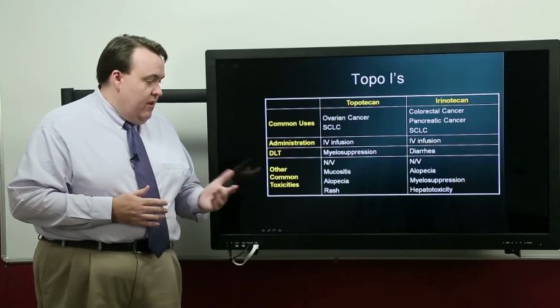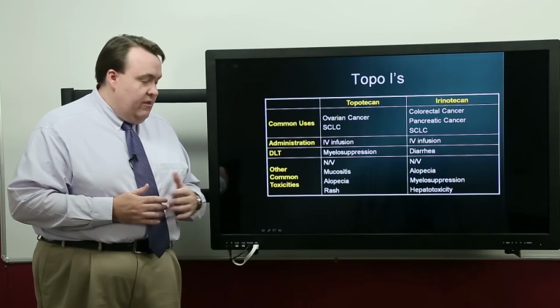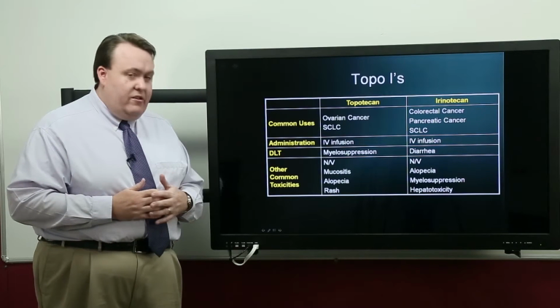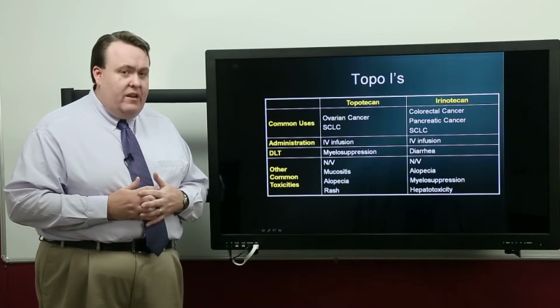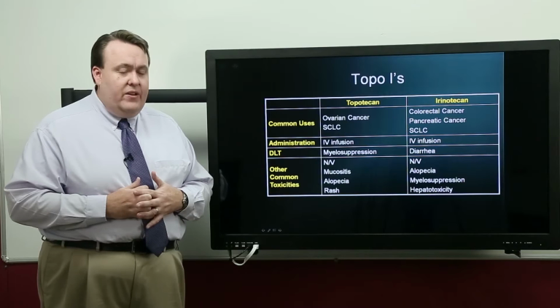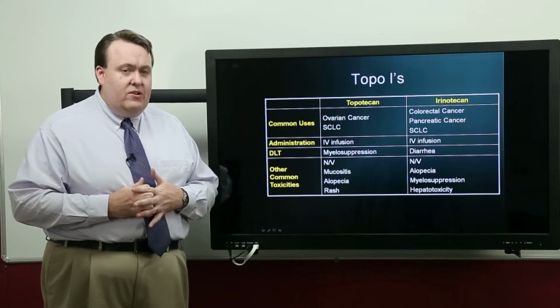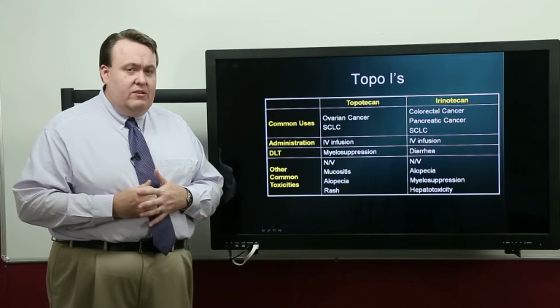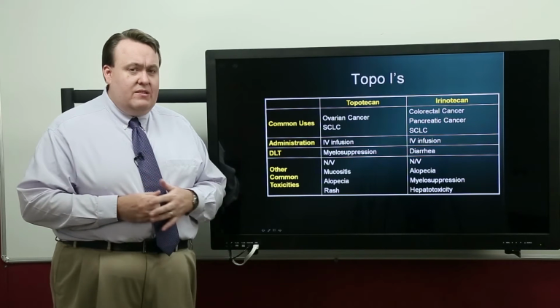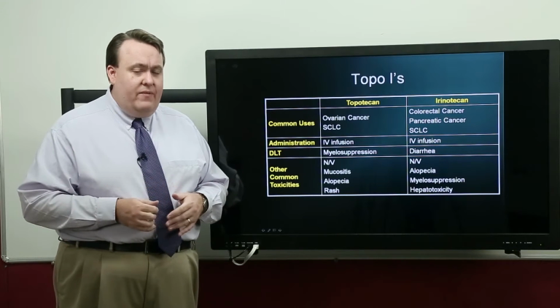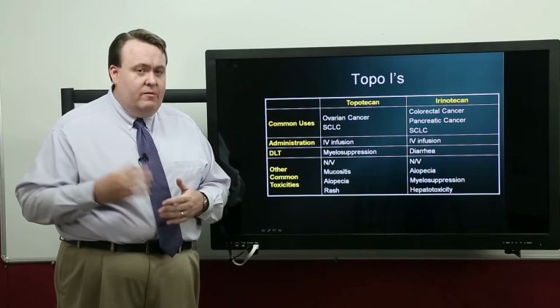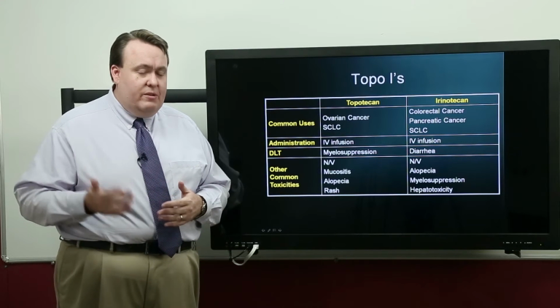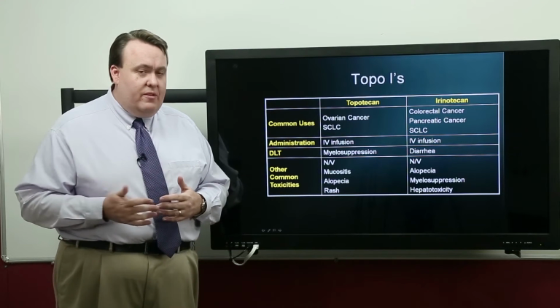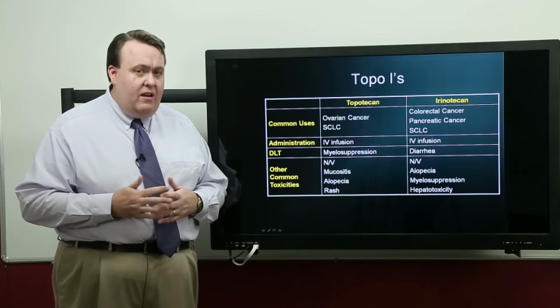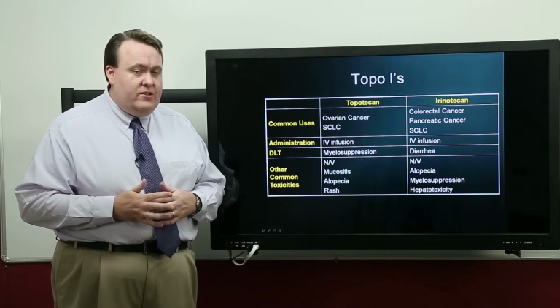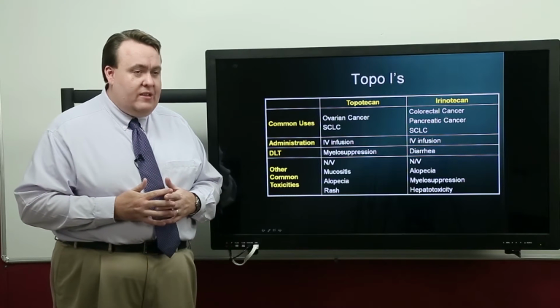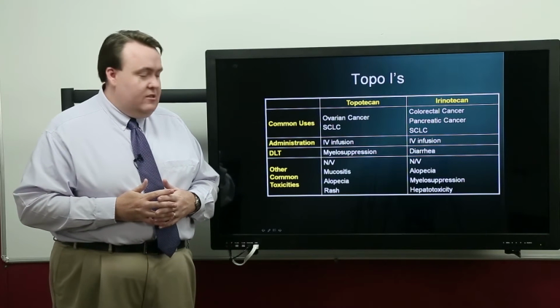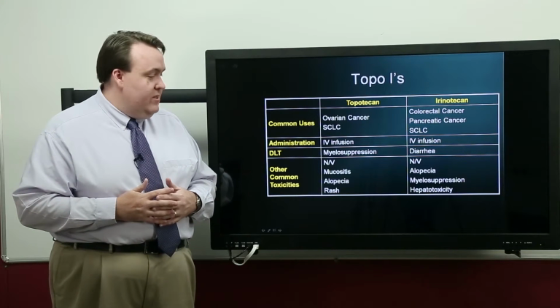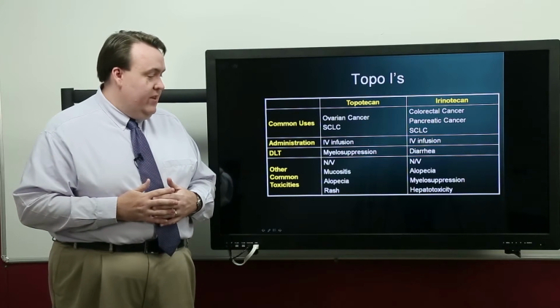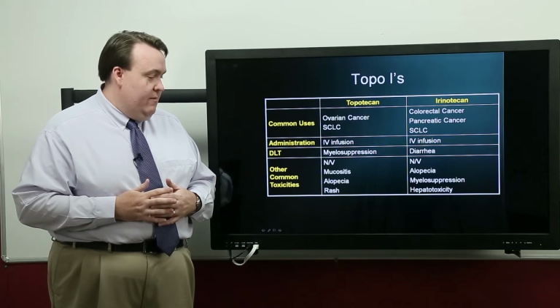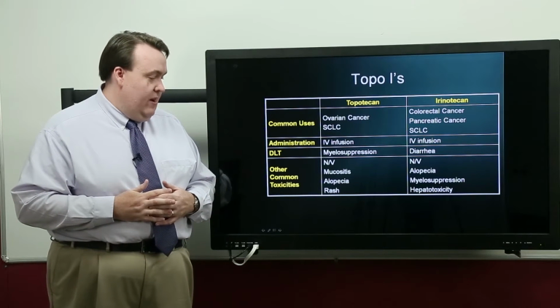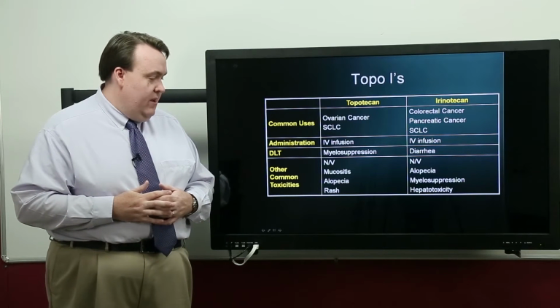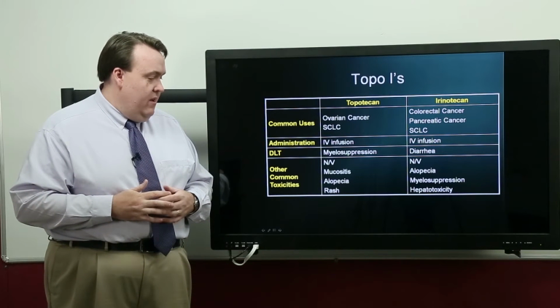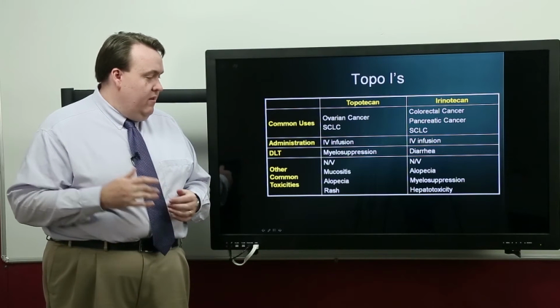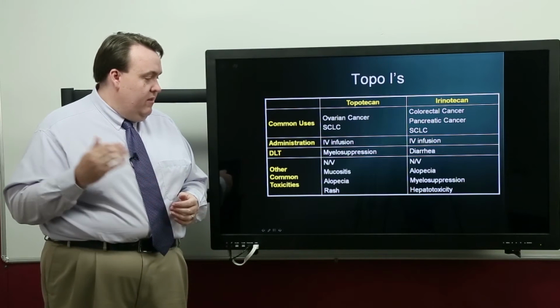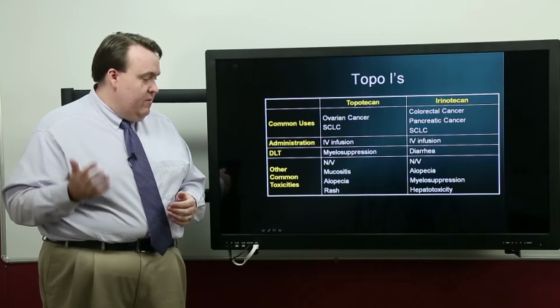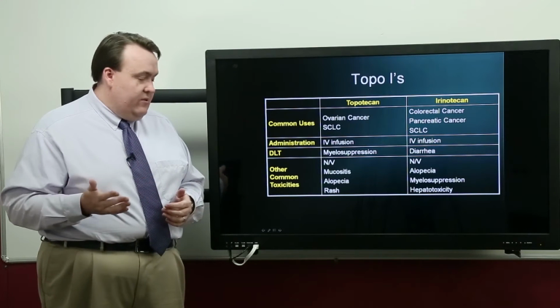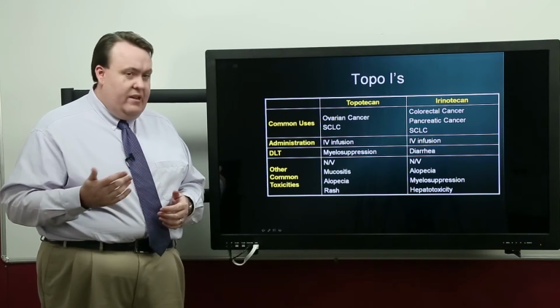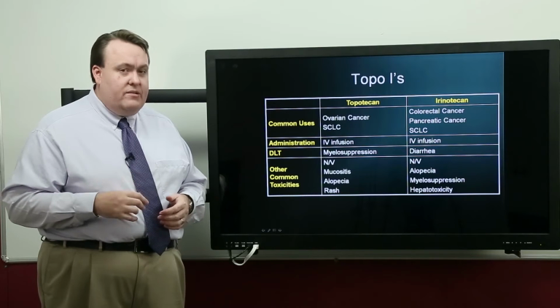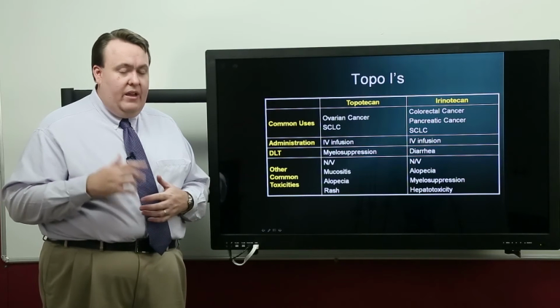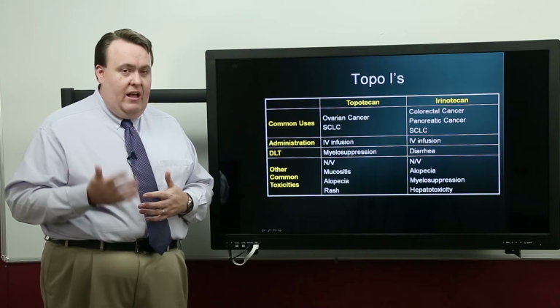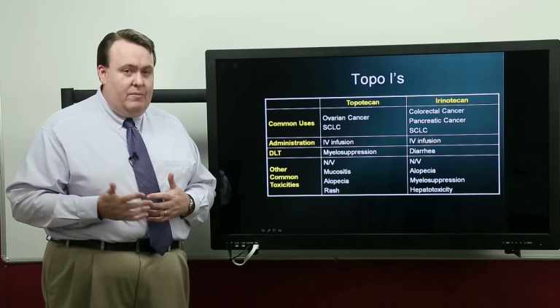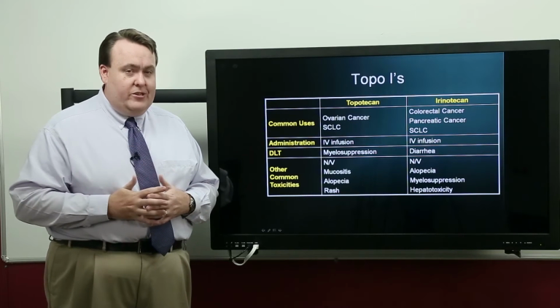The other side effects are those we see with a lot of cell cycle-specific chemotherapy, like mucositis and alopecia.